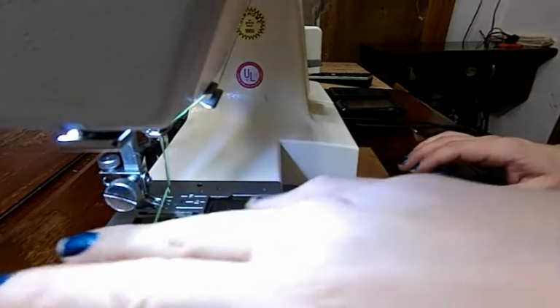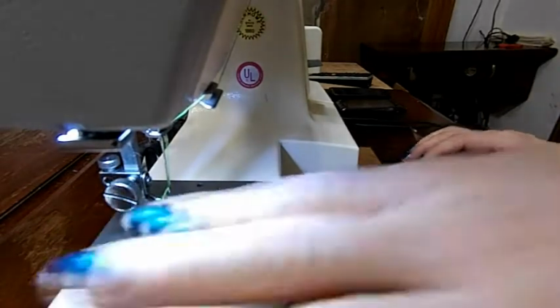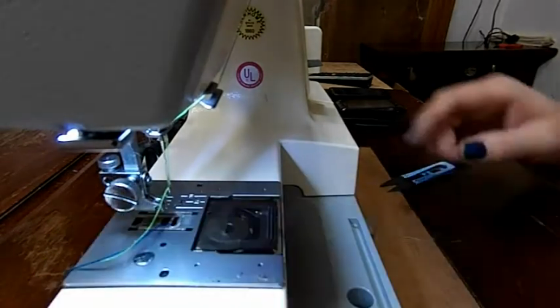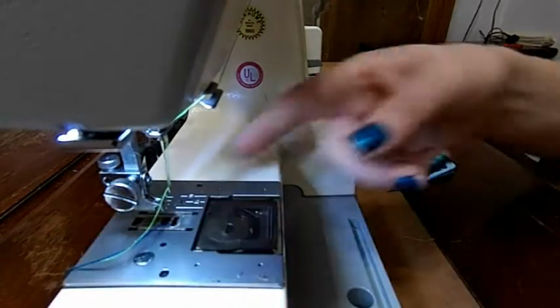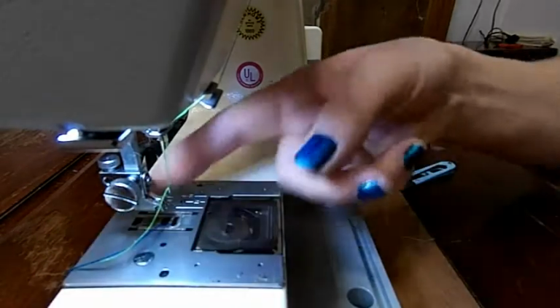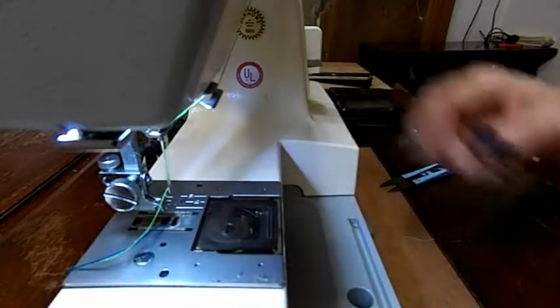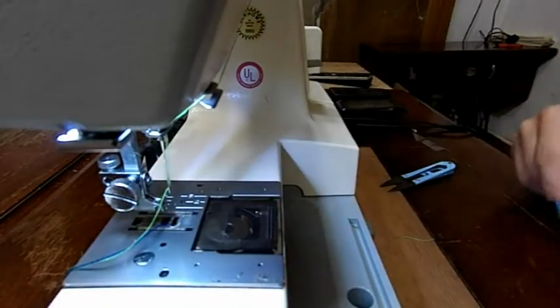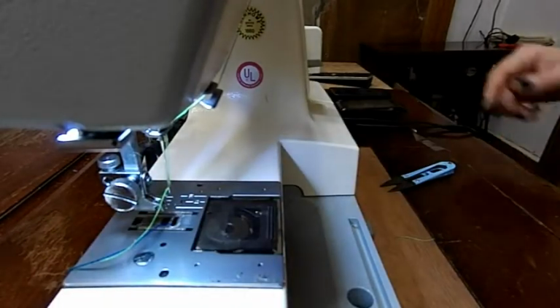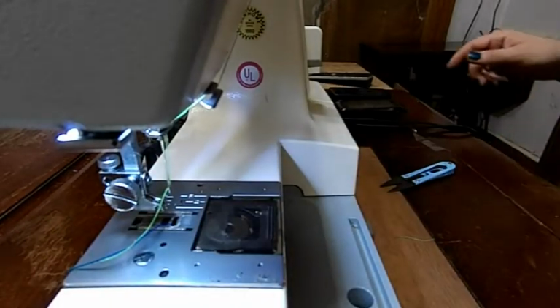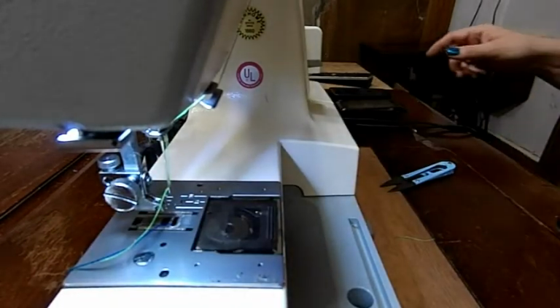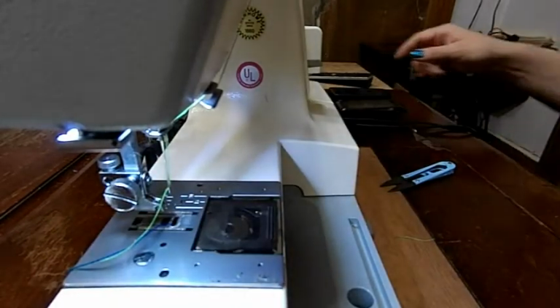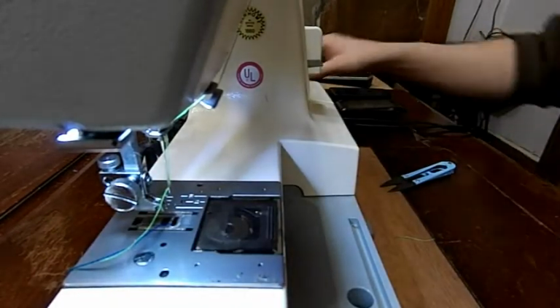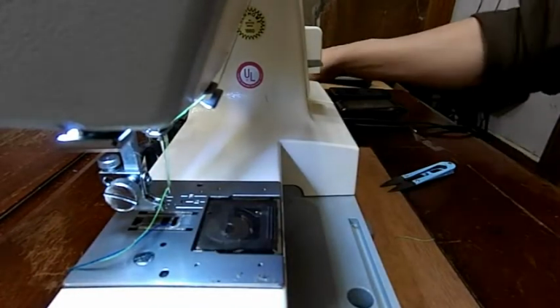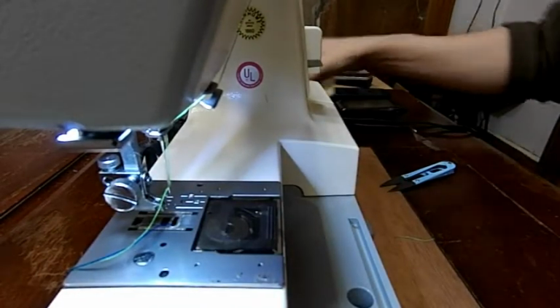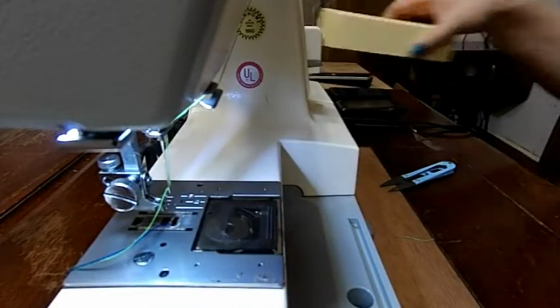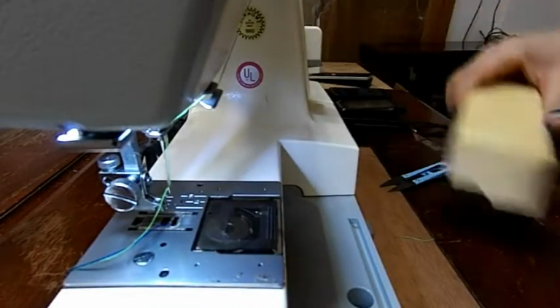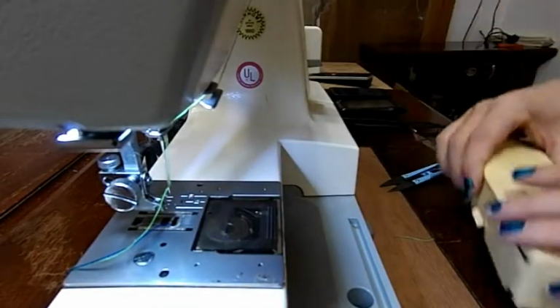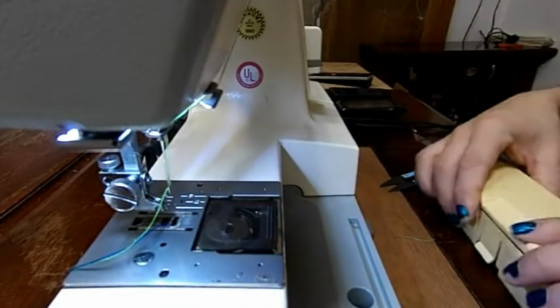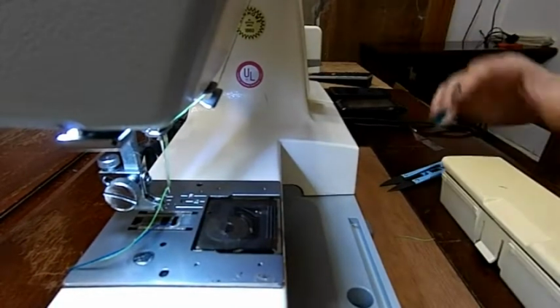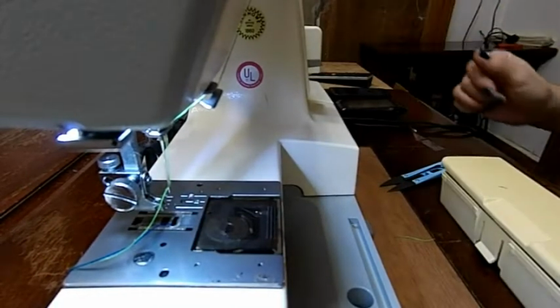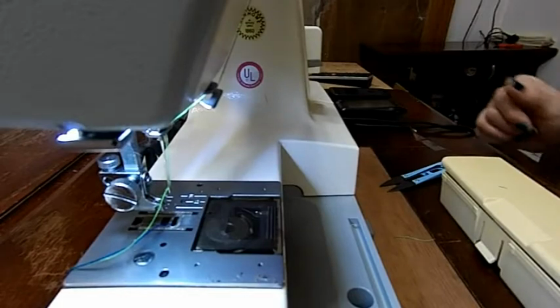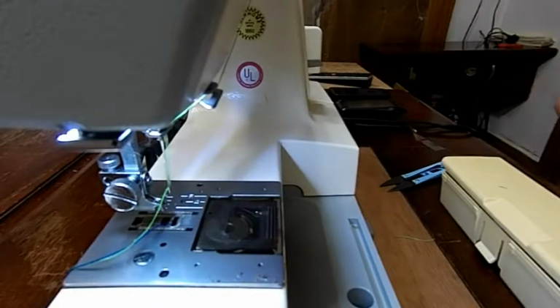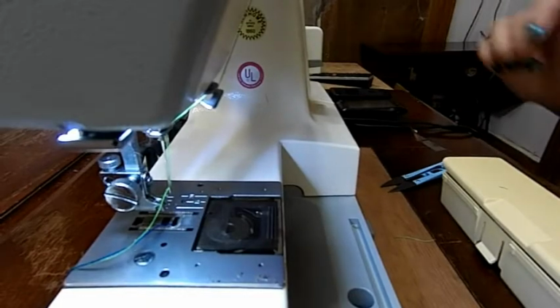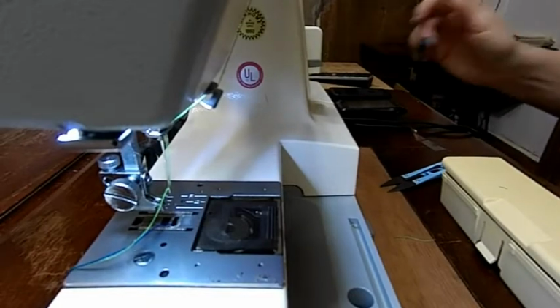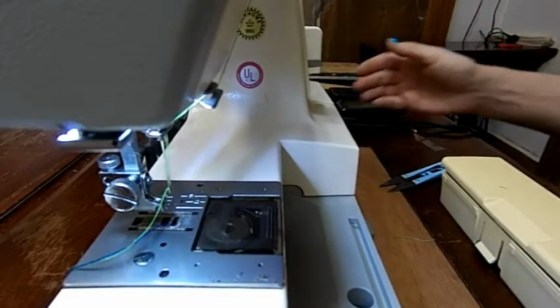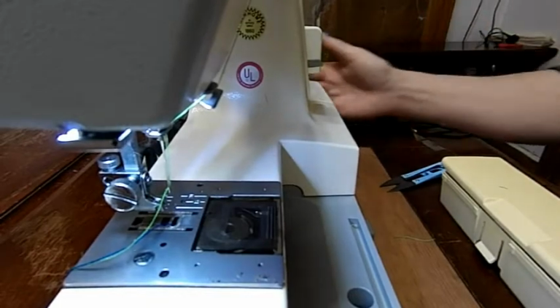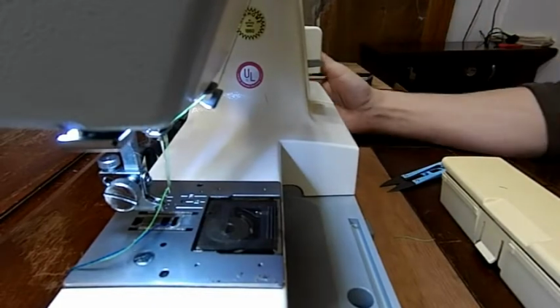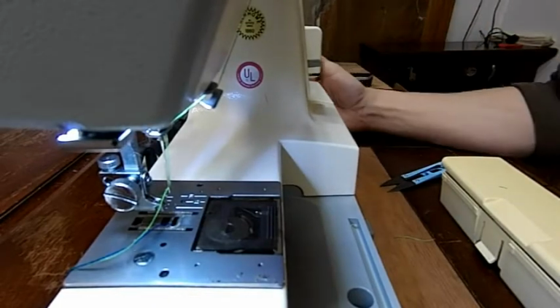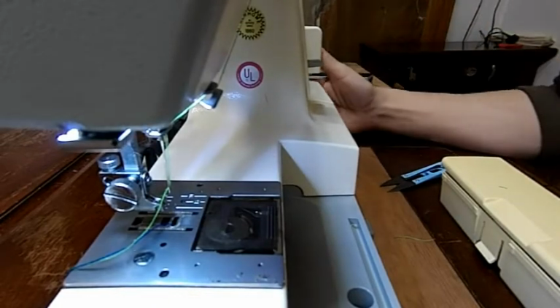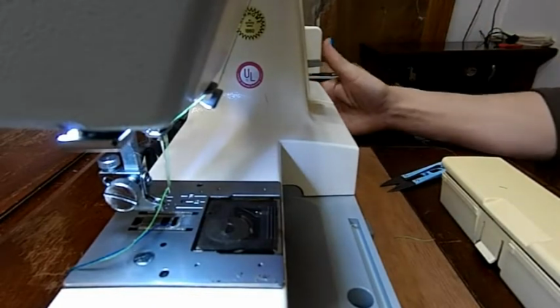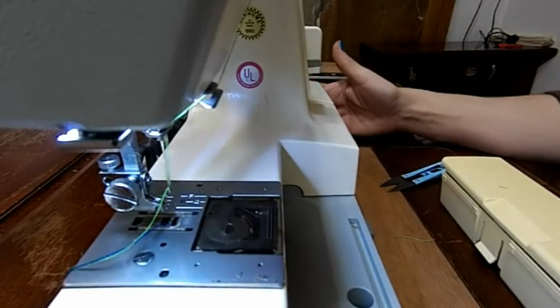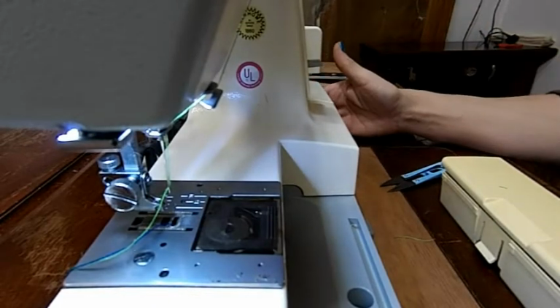This machine uses snap-on feet. We'll dig in our accessory box and see what we're going to use today.